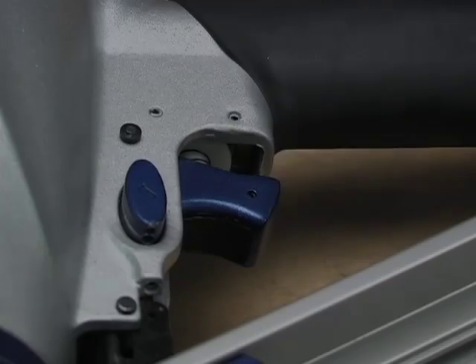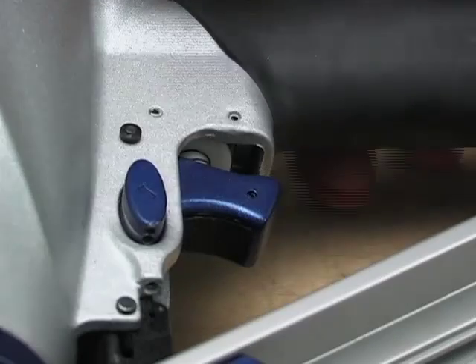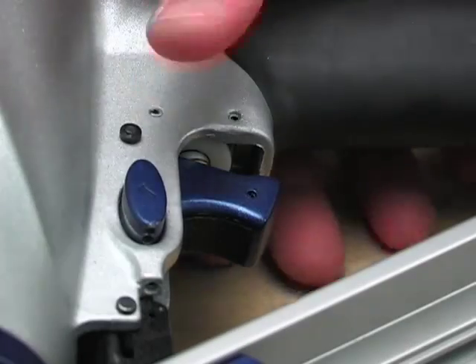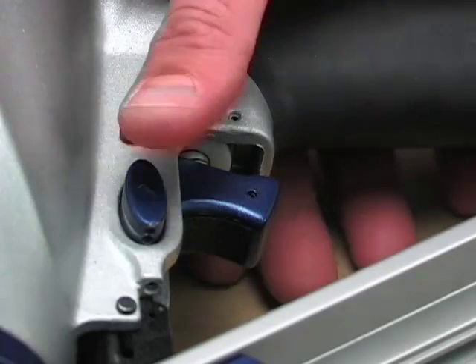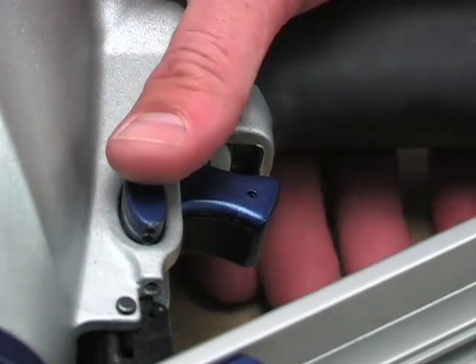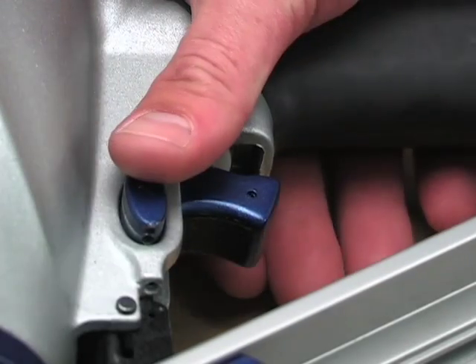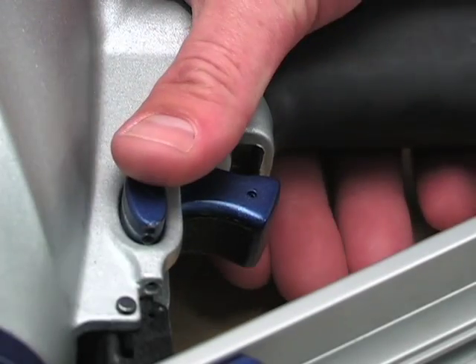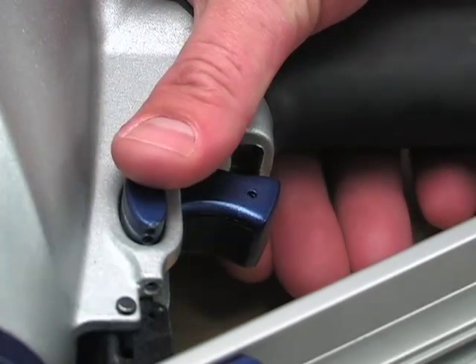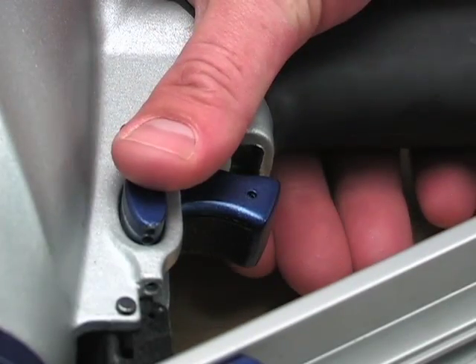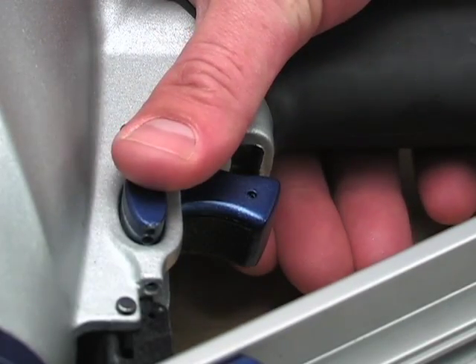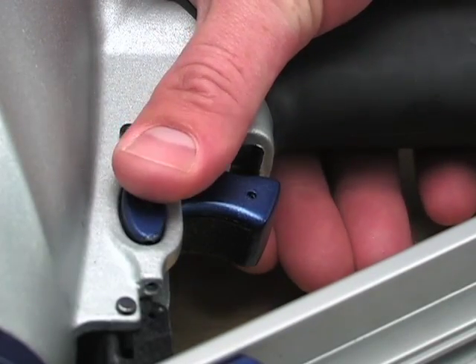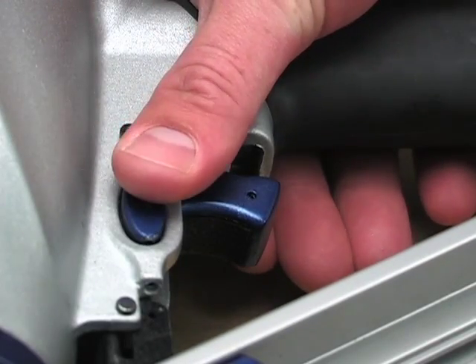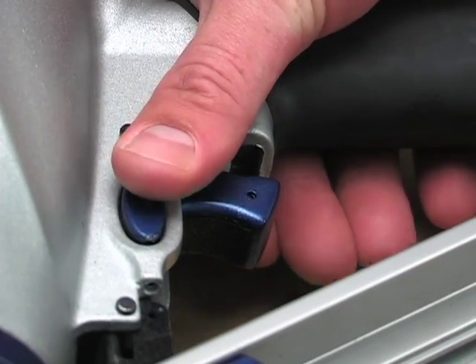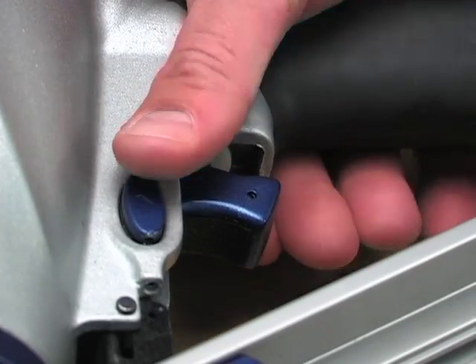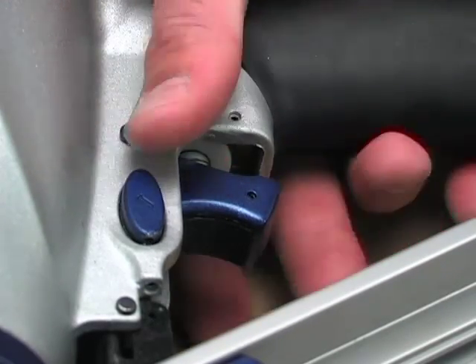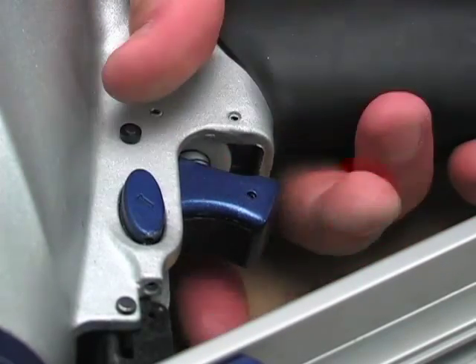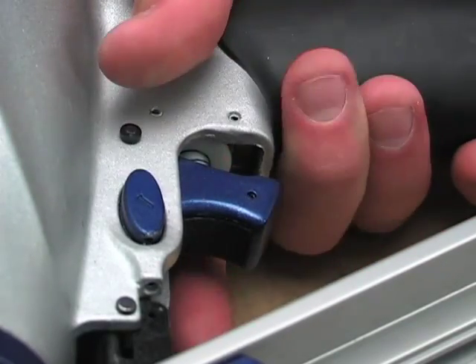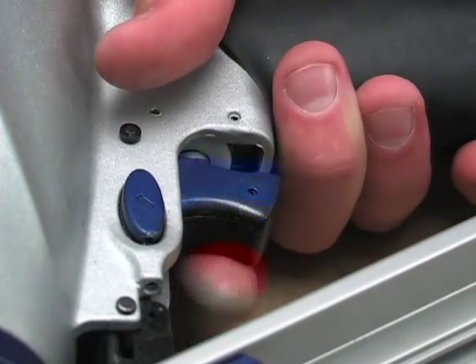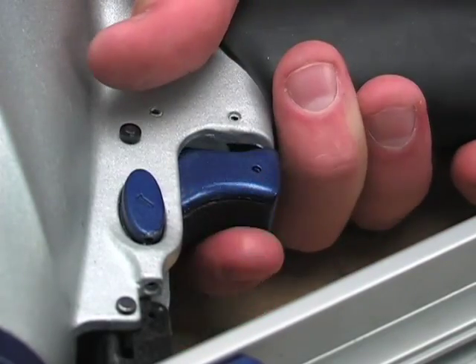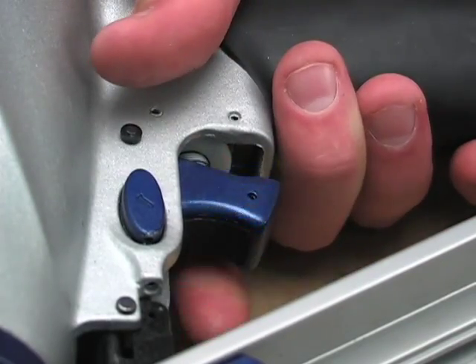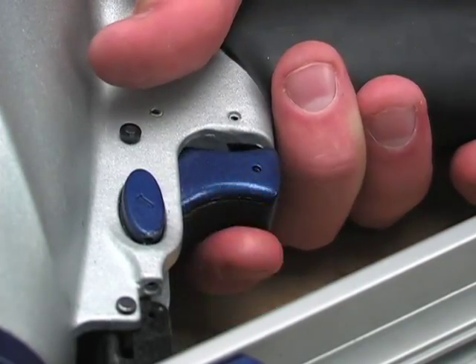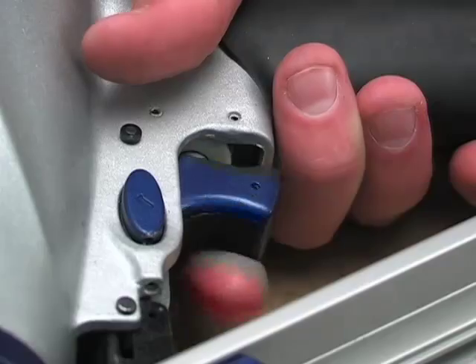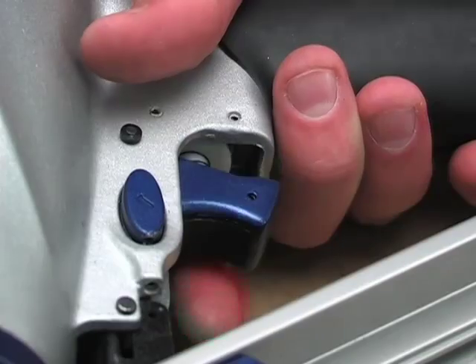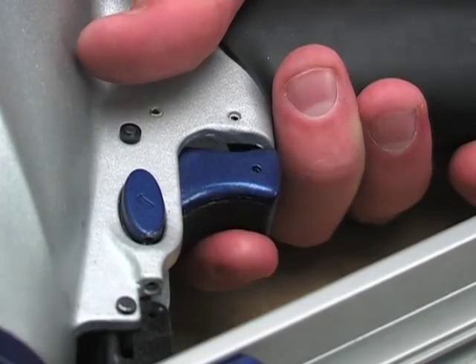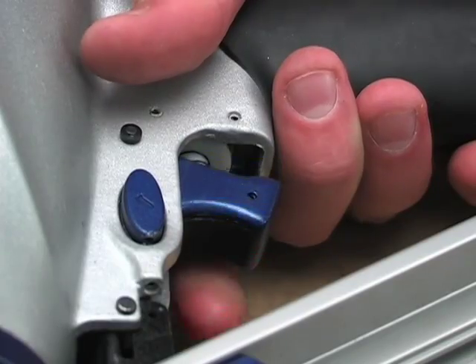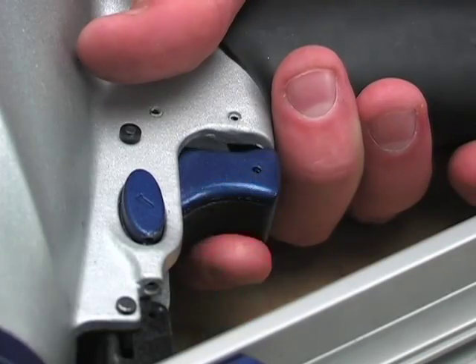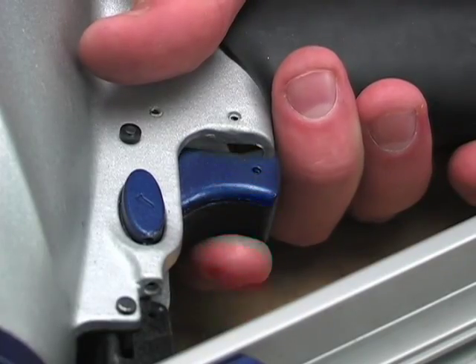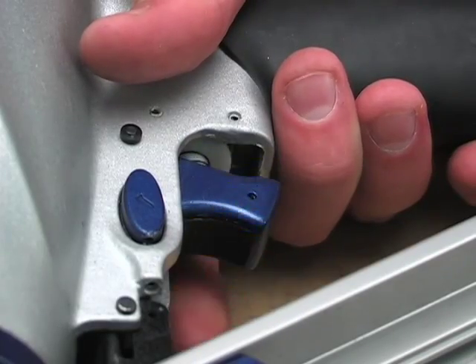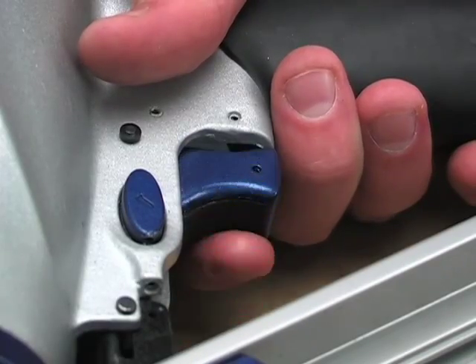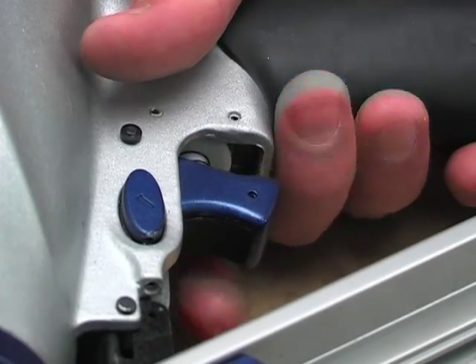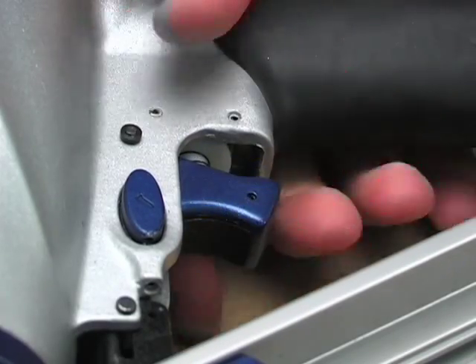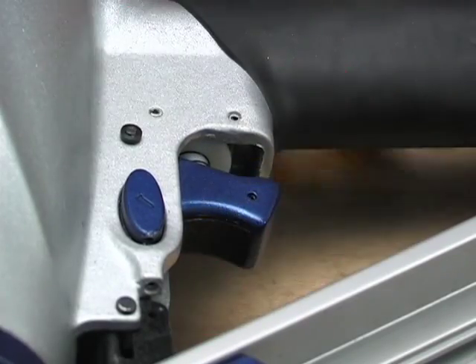Safety lockout mode. You can put the tool in safety mode by moving the switch to the middle position.